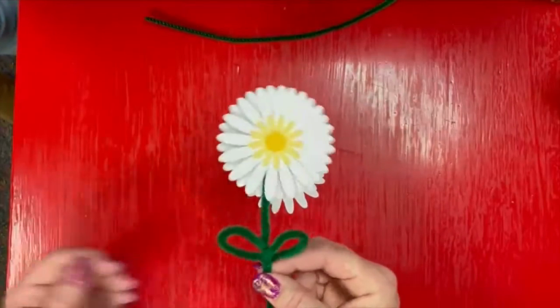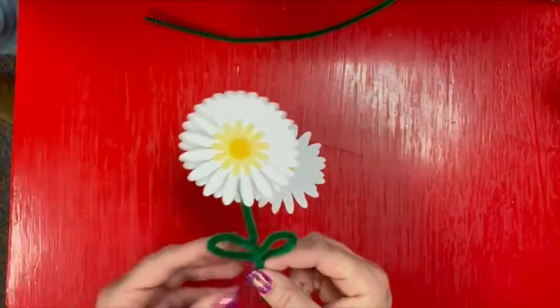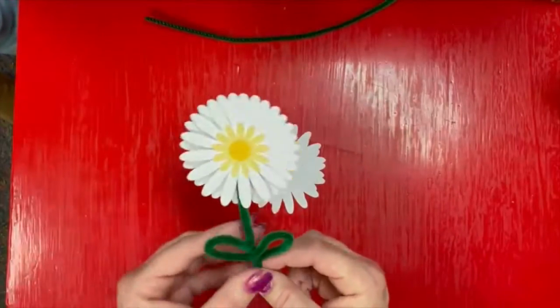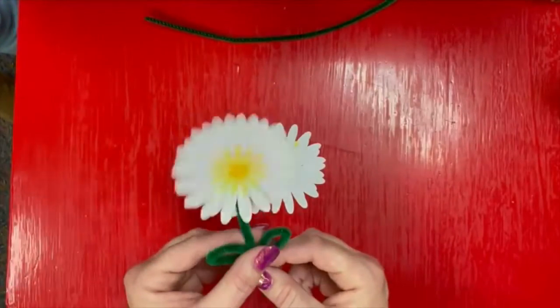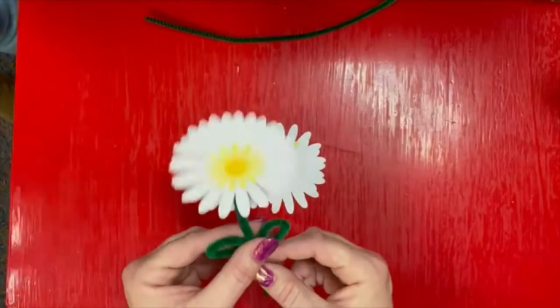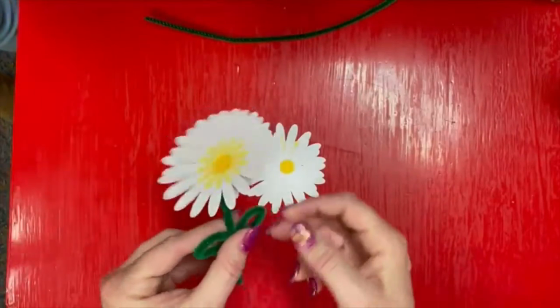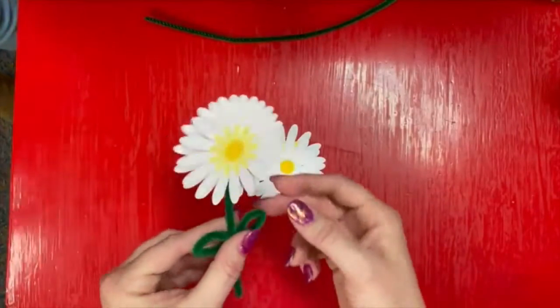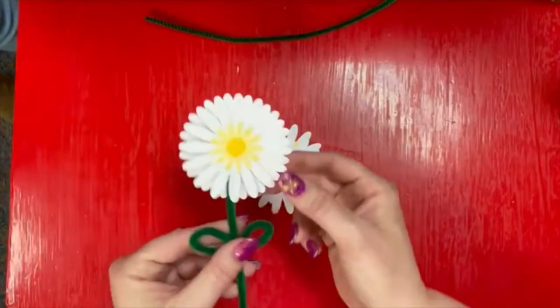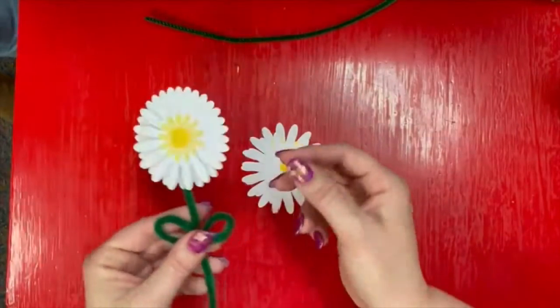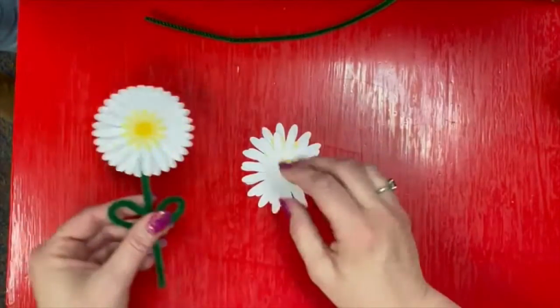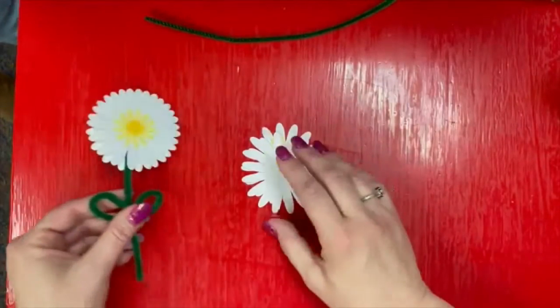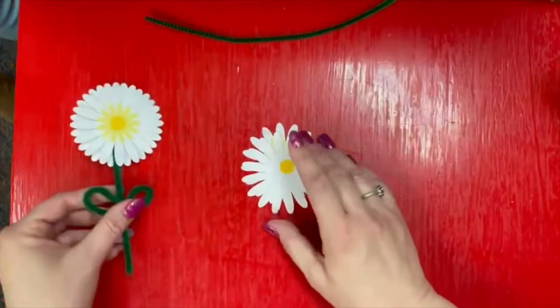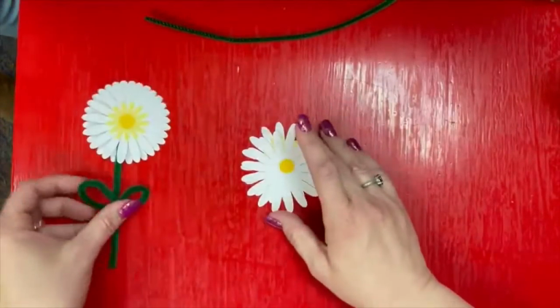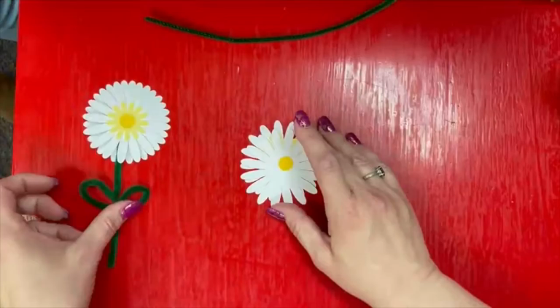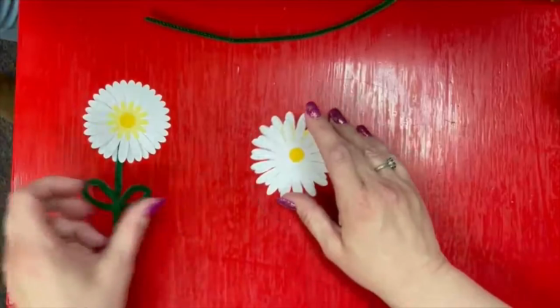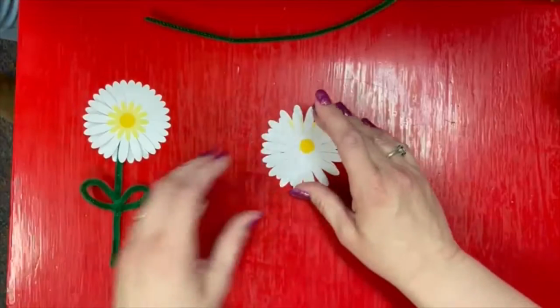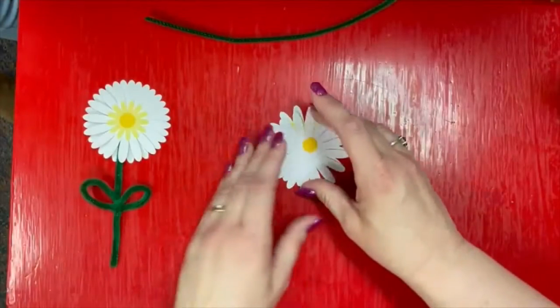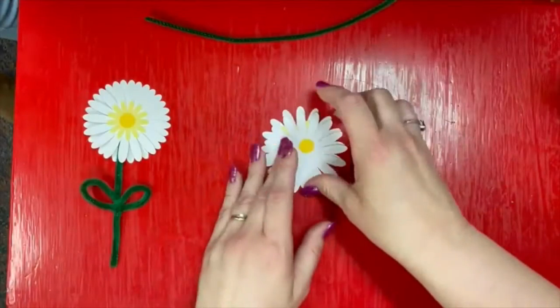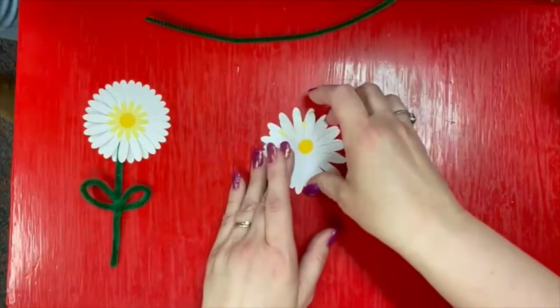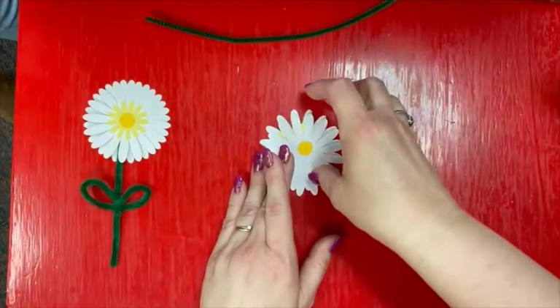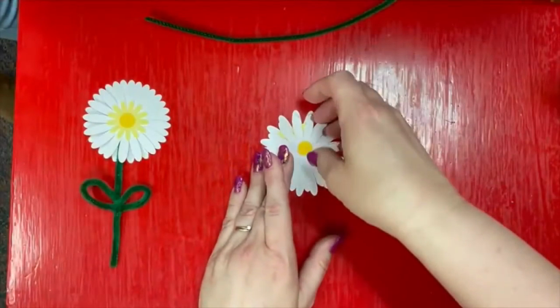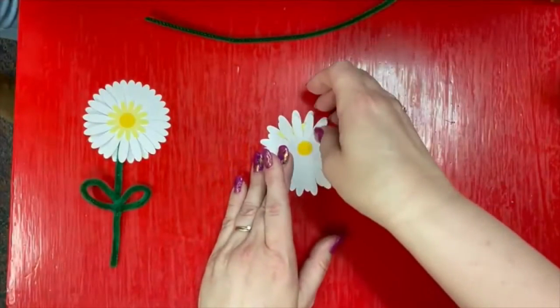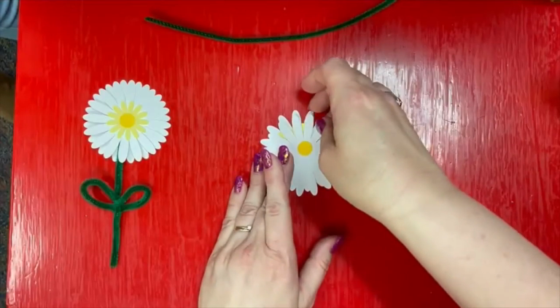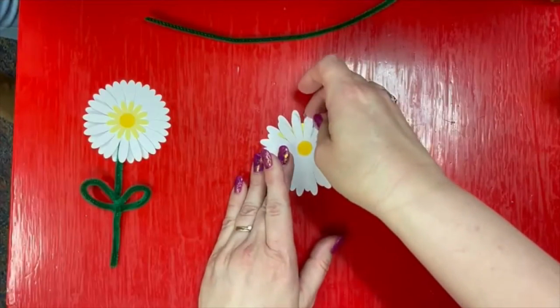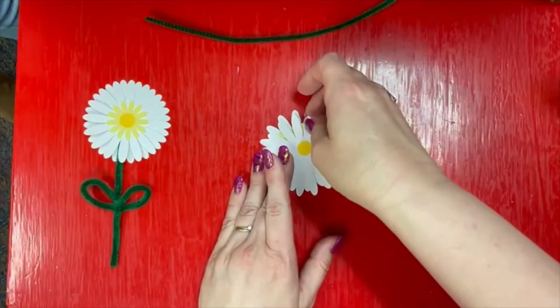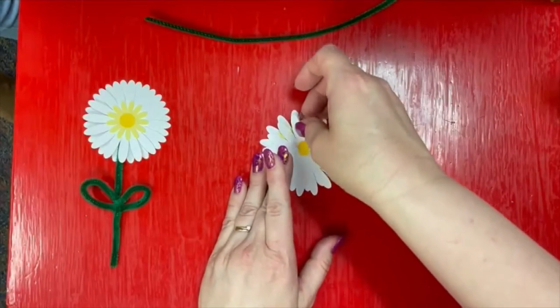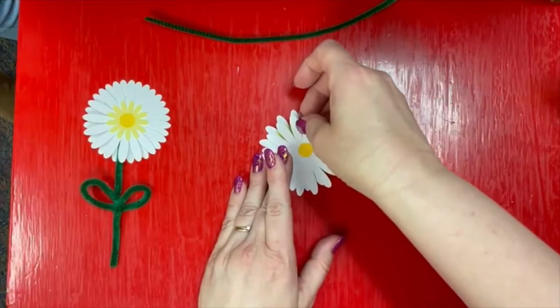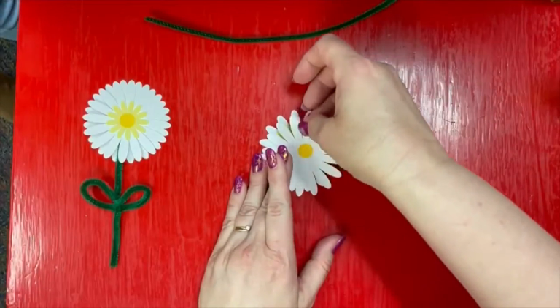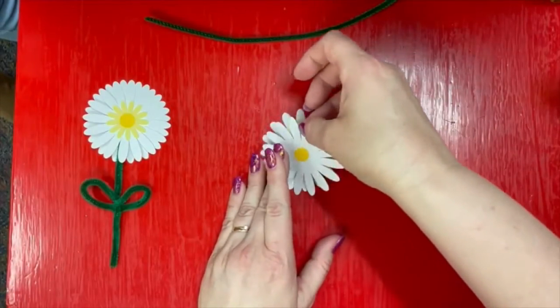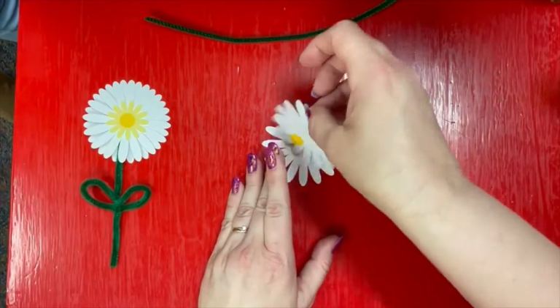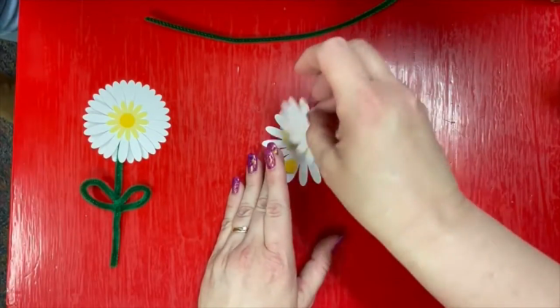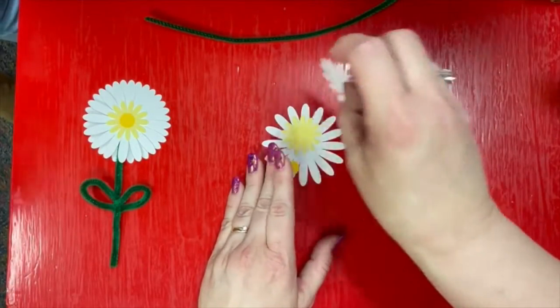Hi, thanks for joining us. Today we are going to make spring flowers.